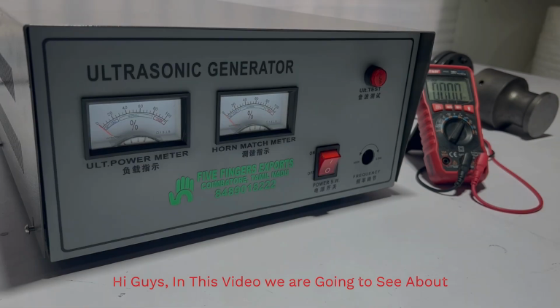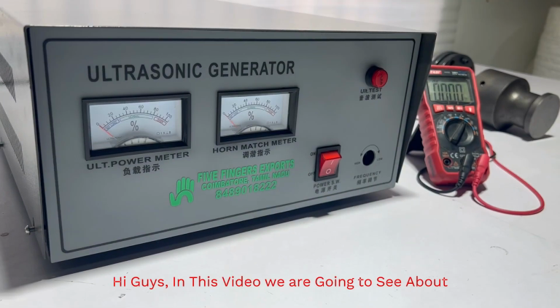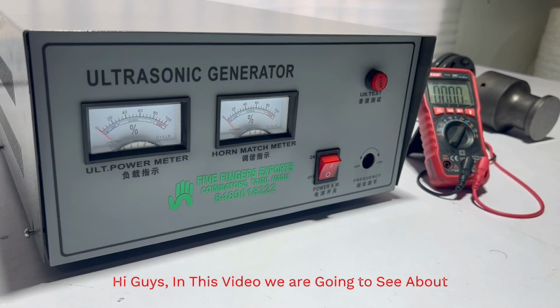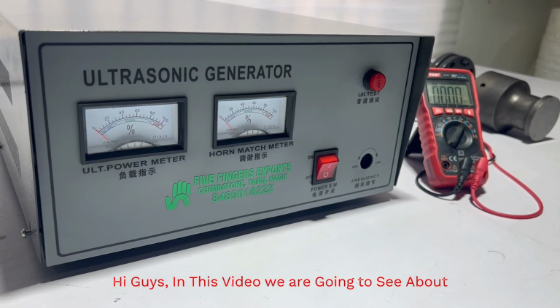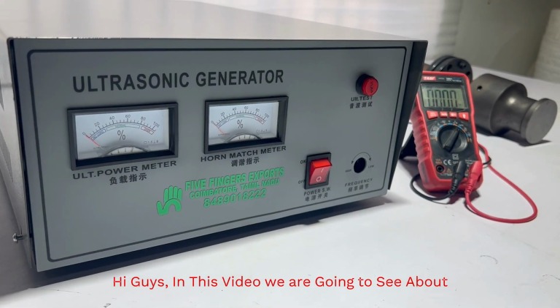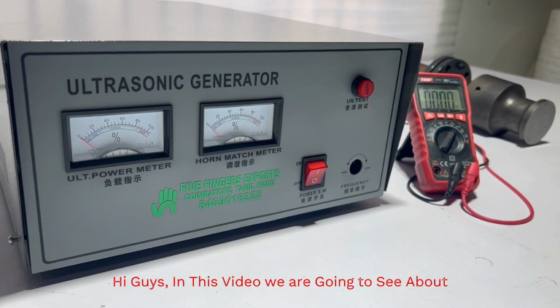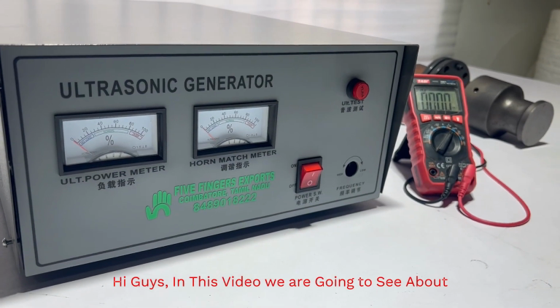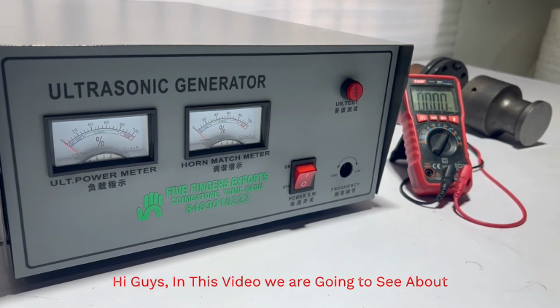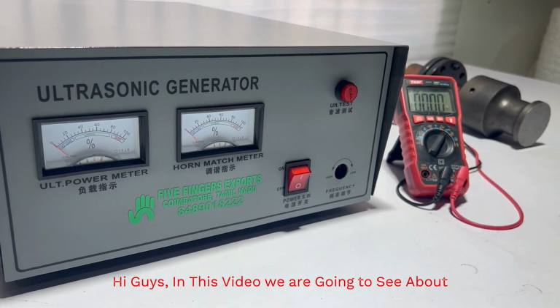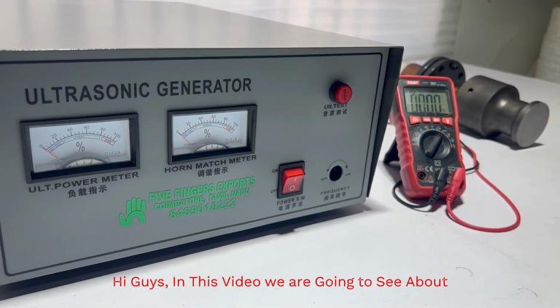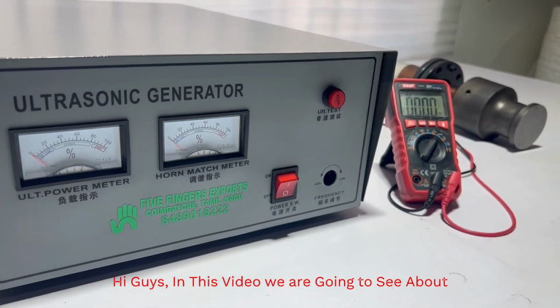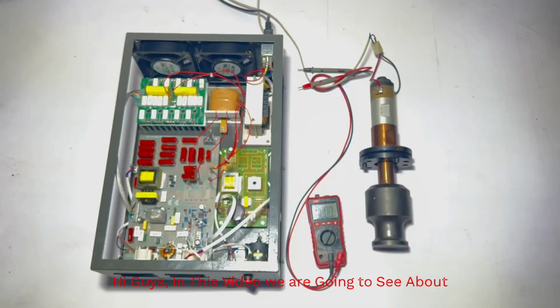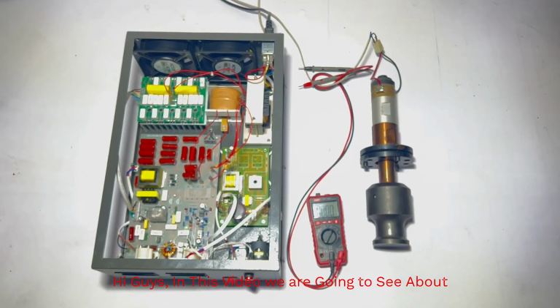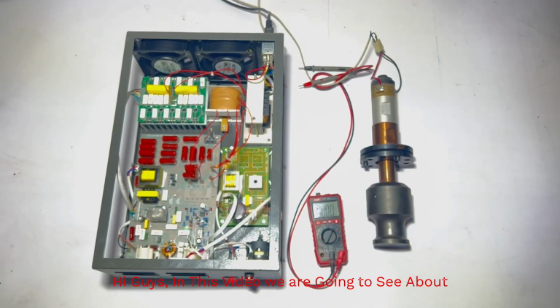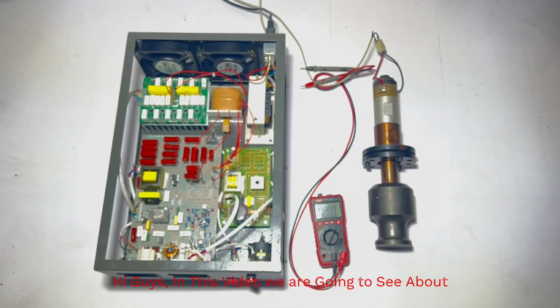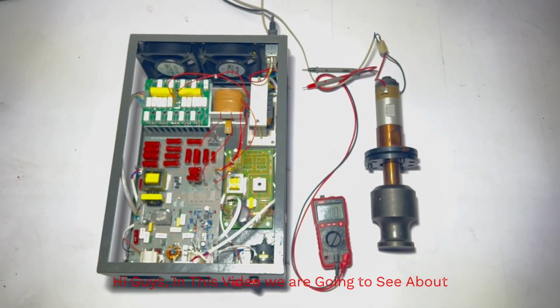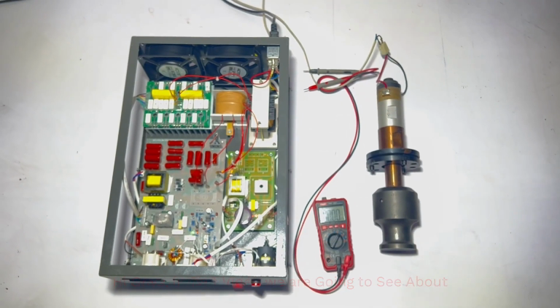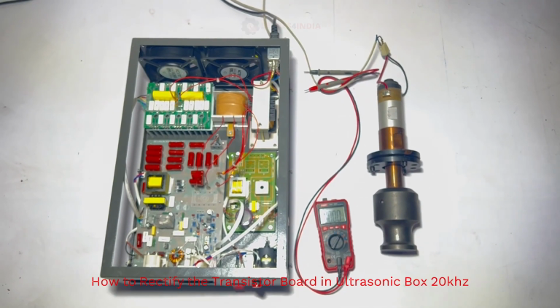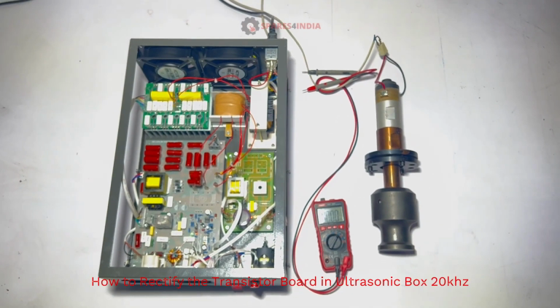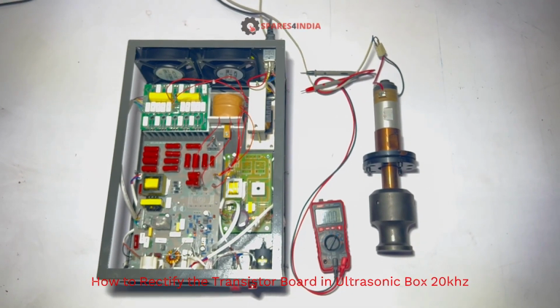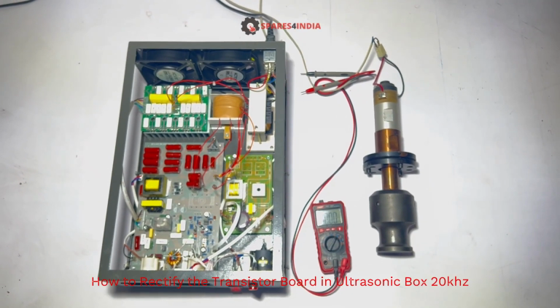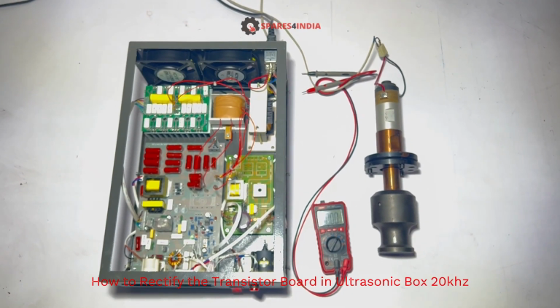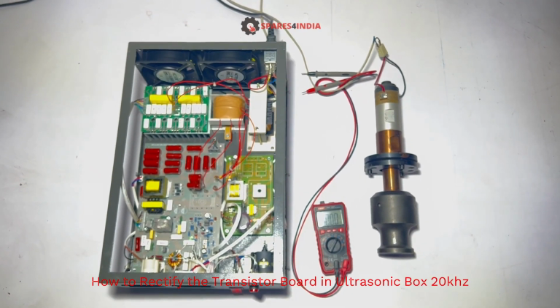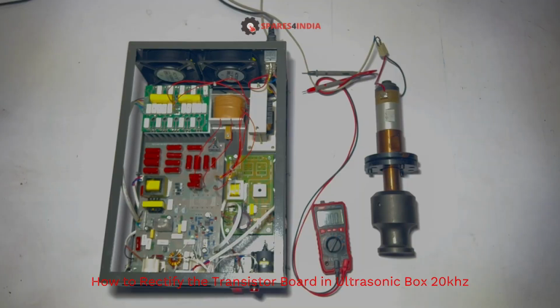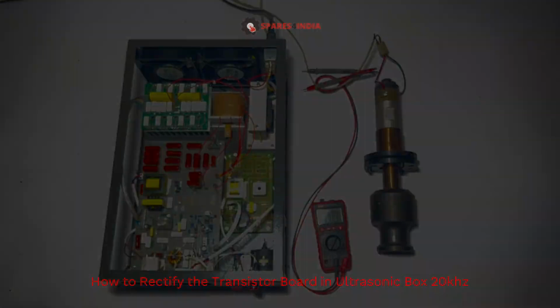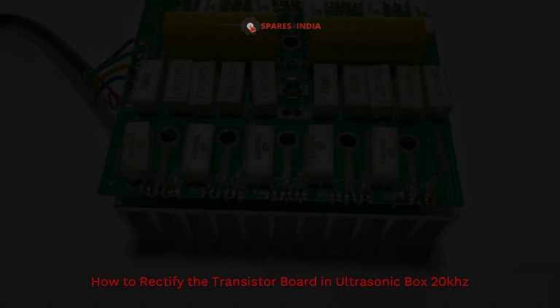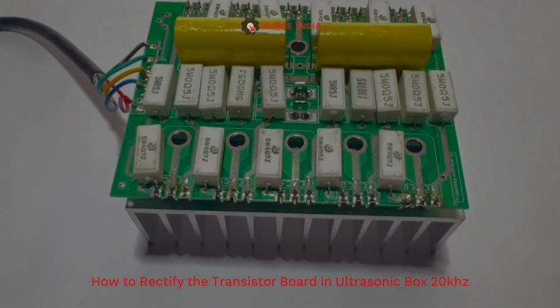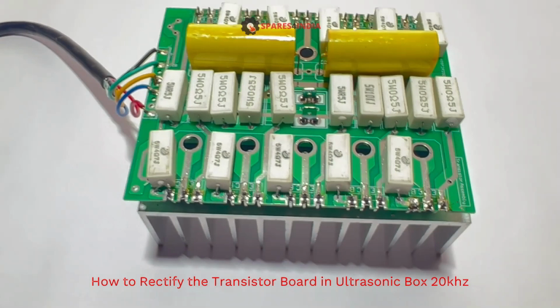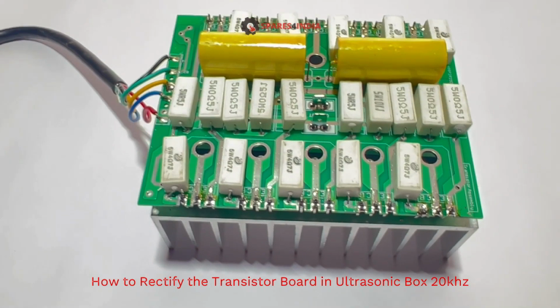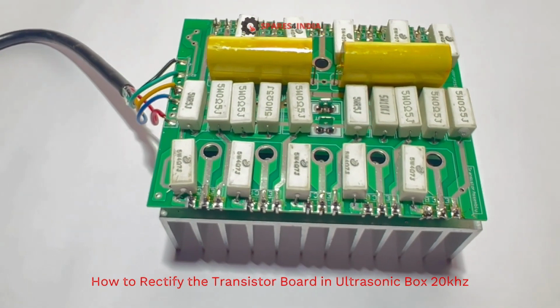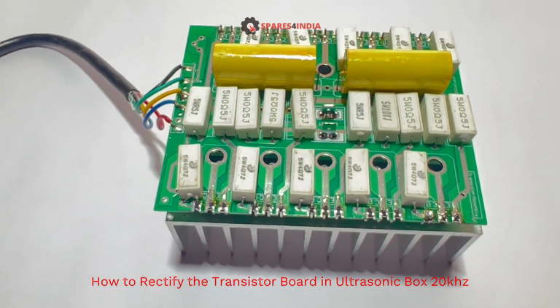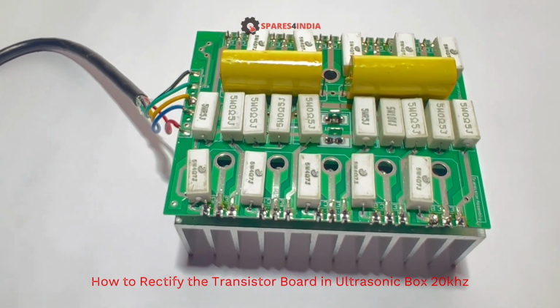Hi guys, in this video we are going to see how to verify the transistor board in an ultrasonic box at 20kHz.